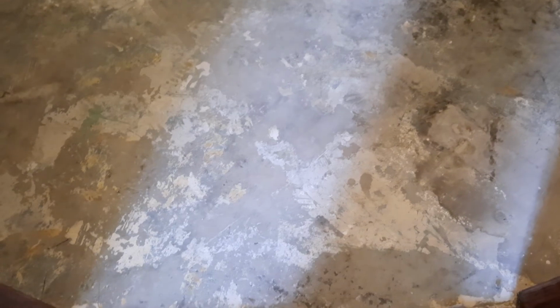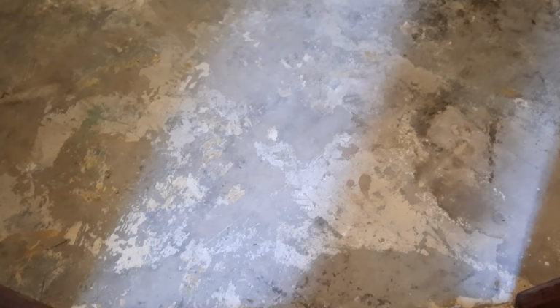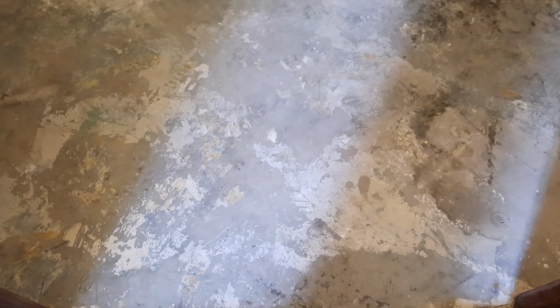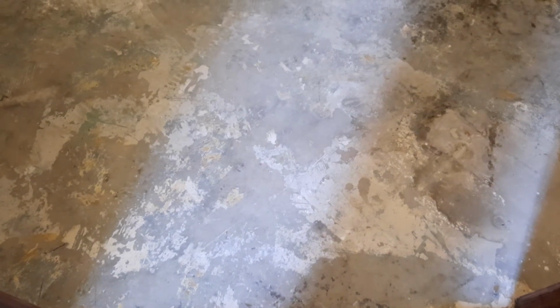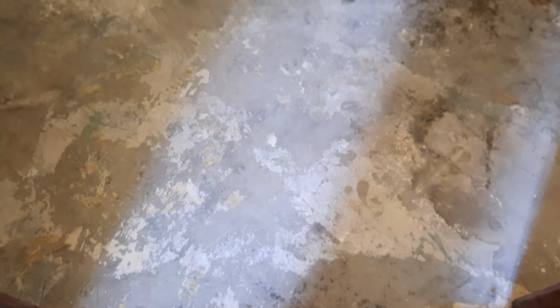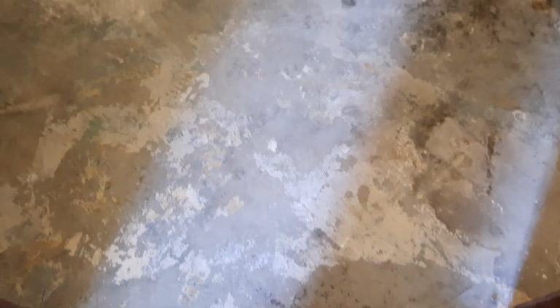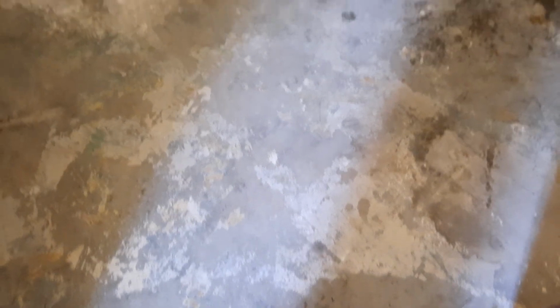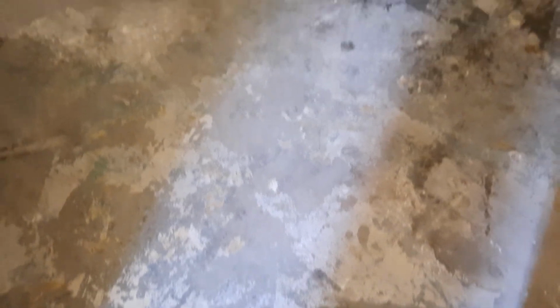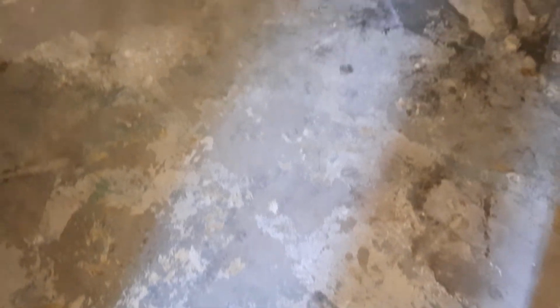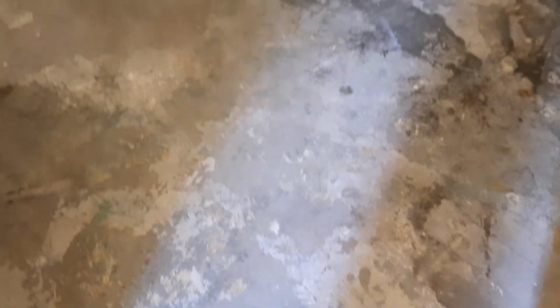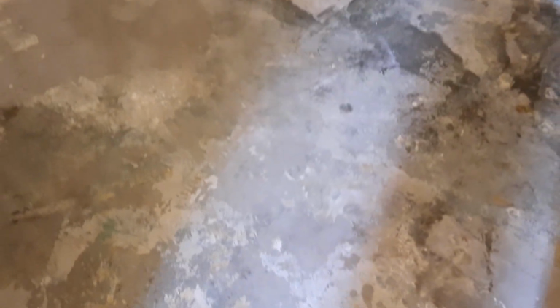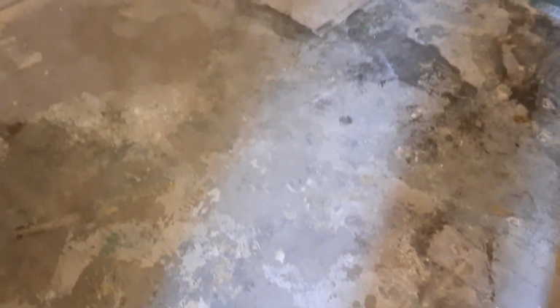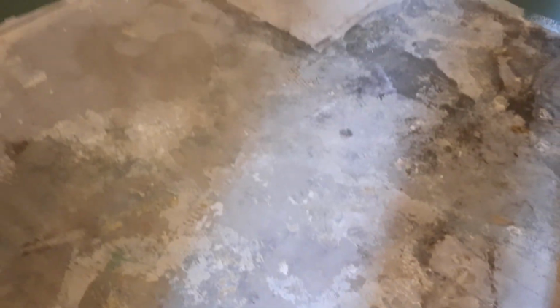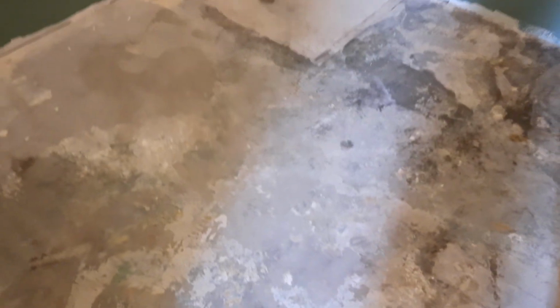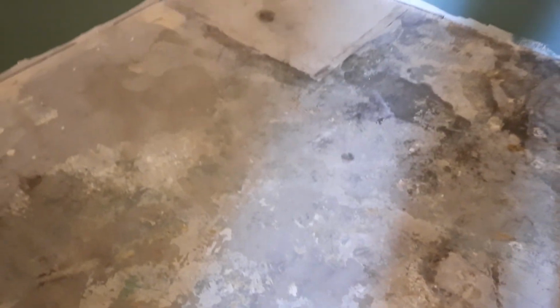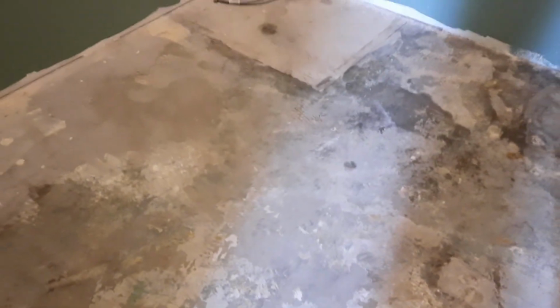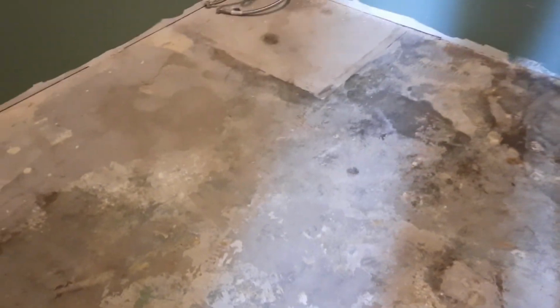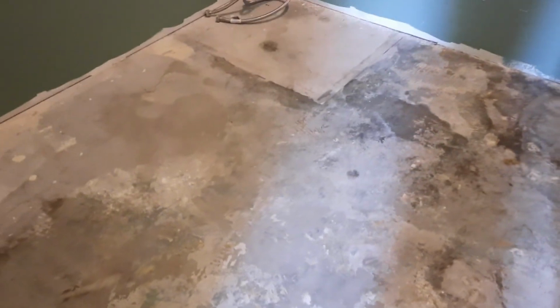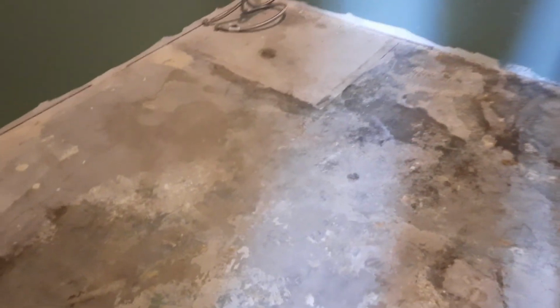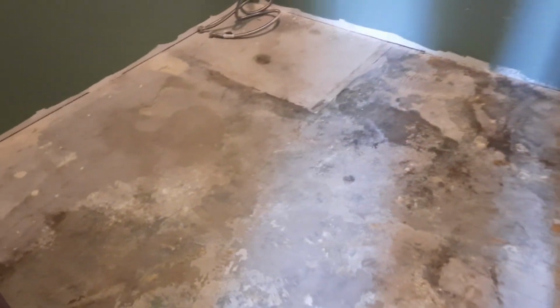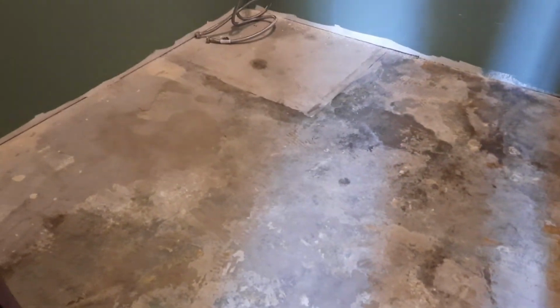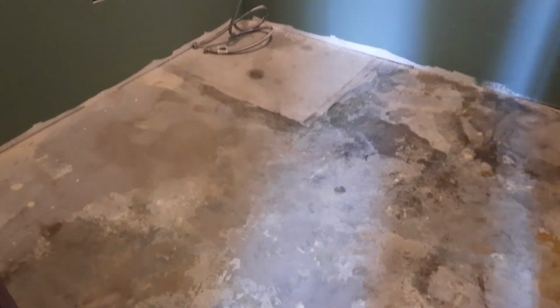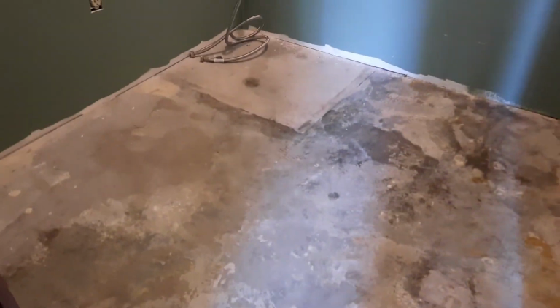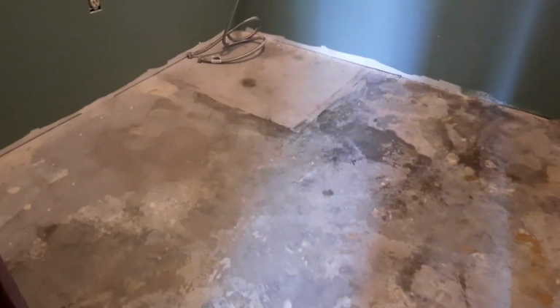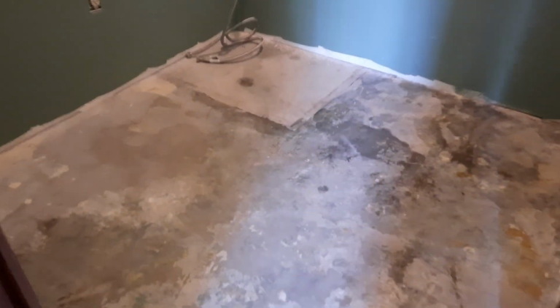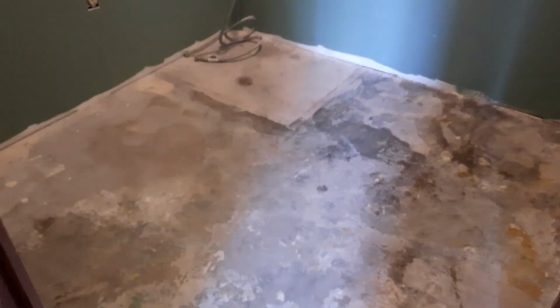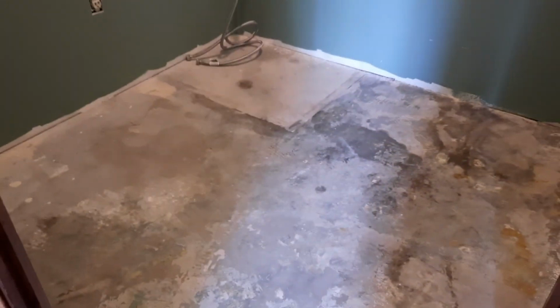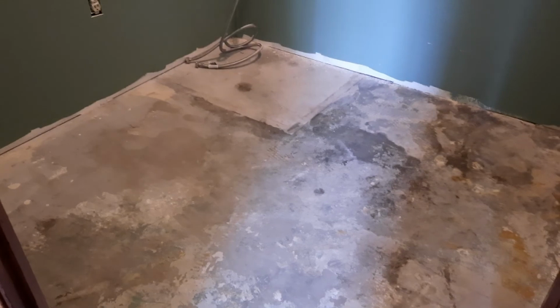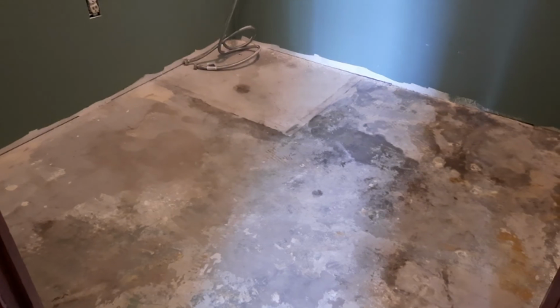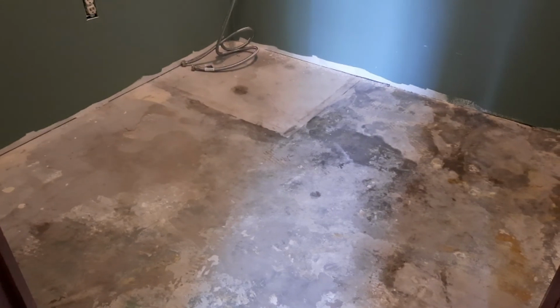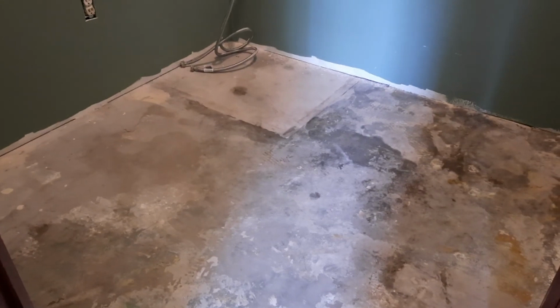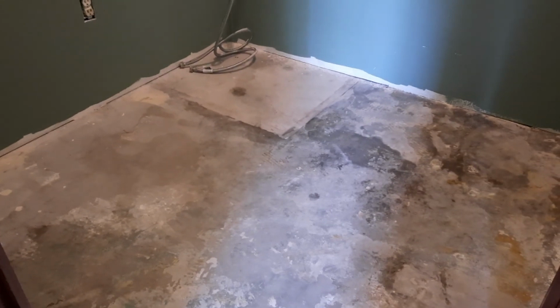We're getting ready to lay down the new floor, but I wanted you to see what it looked like before.